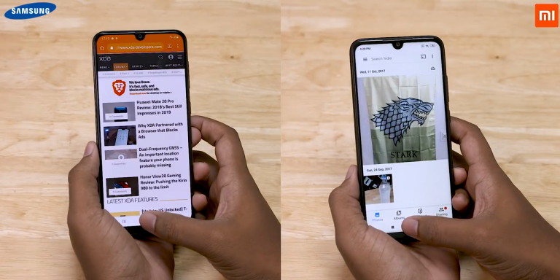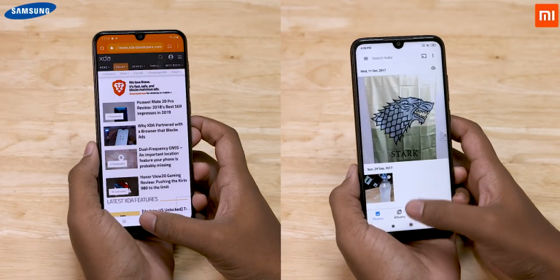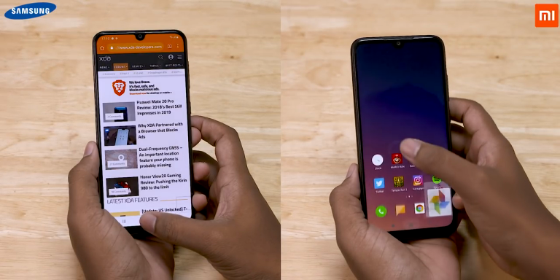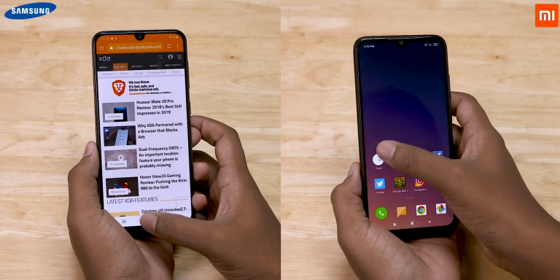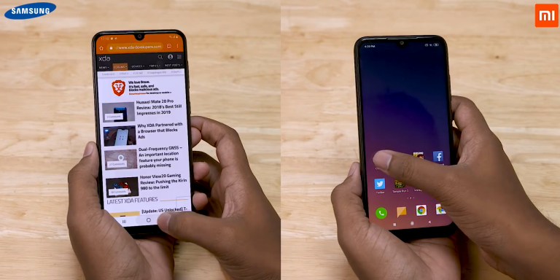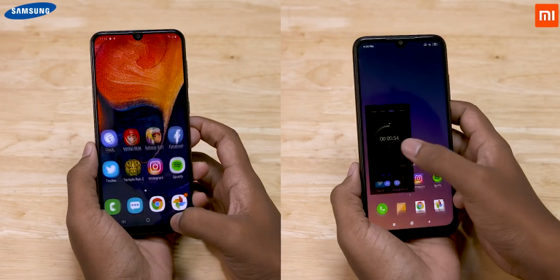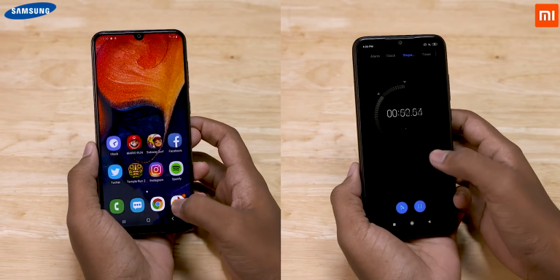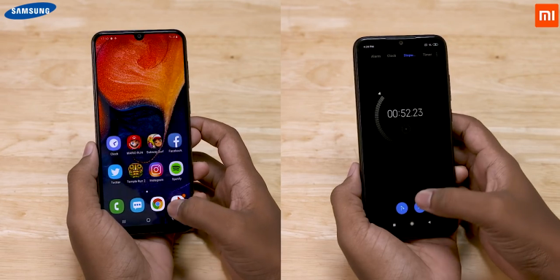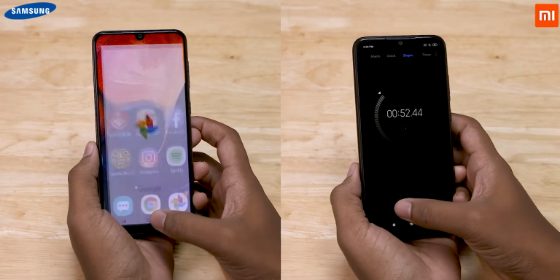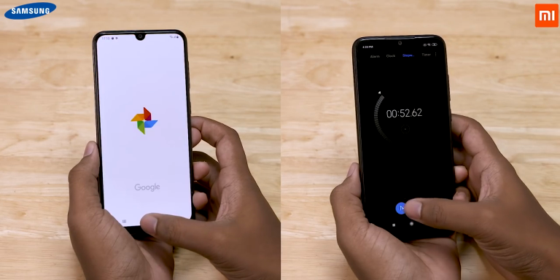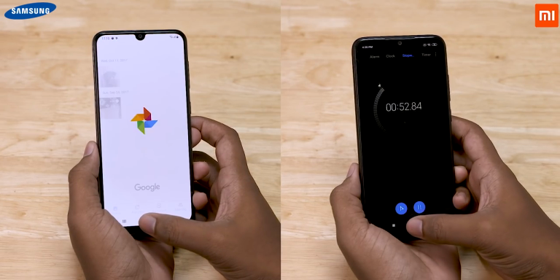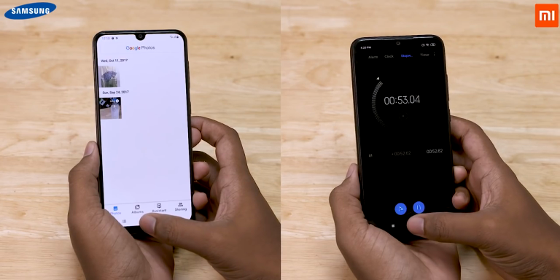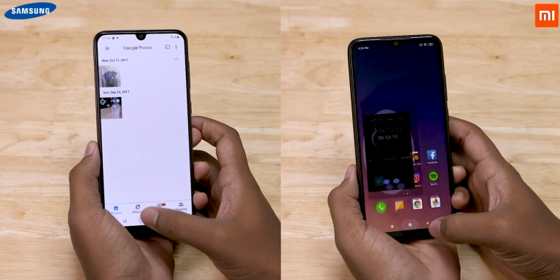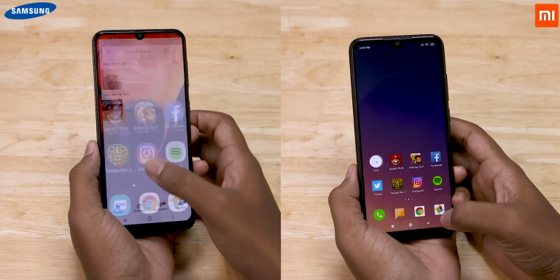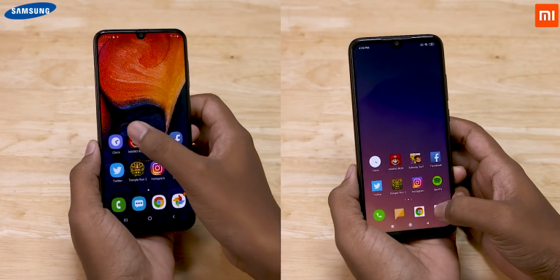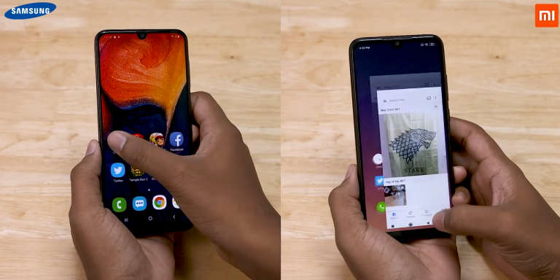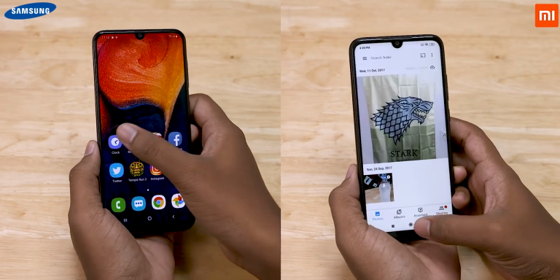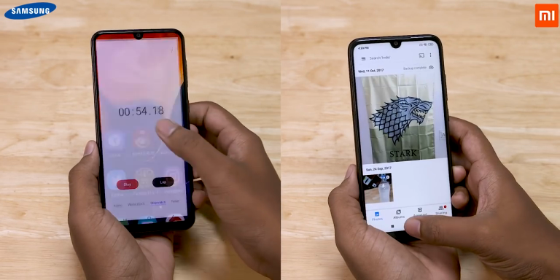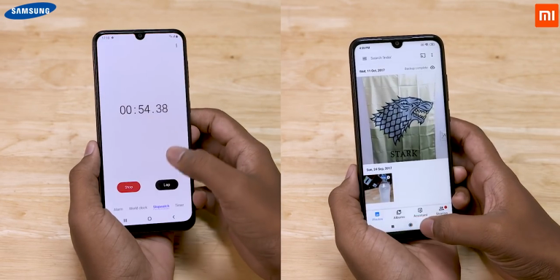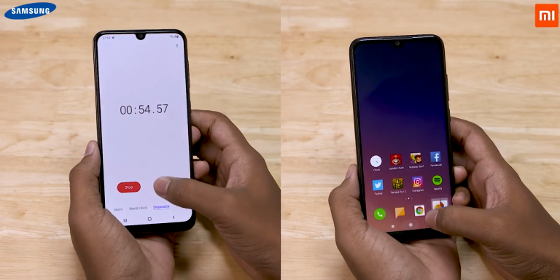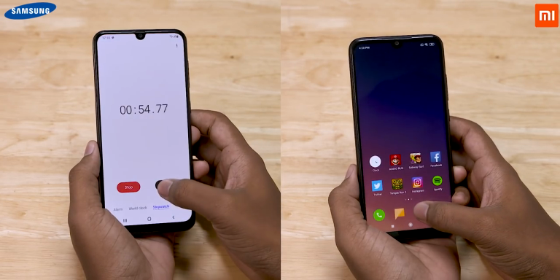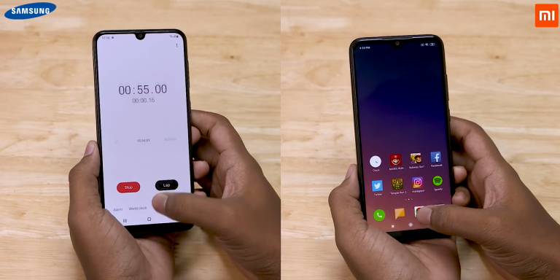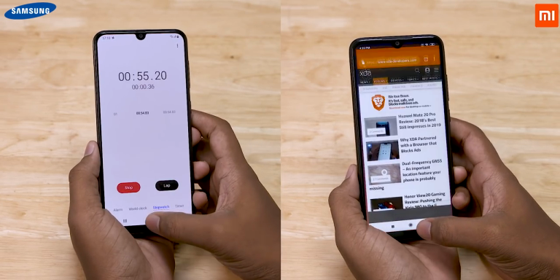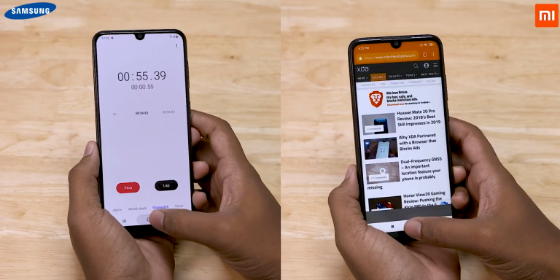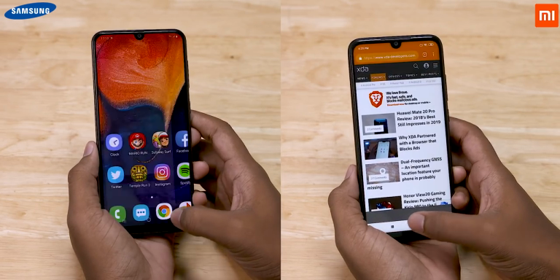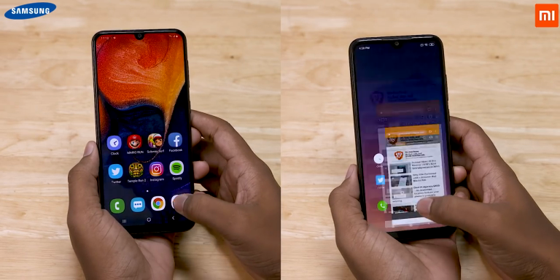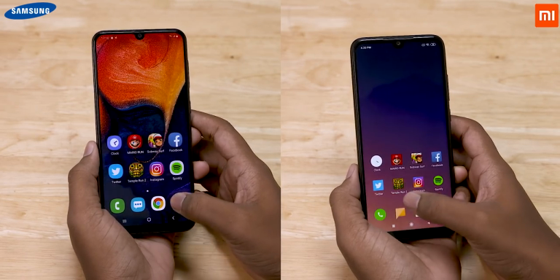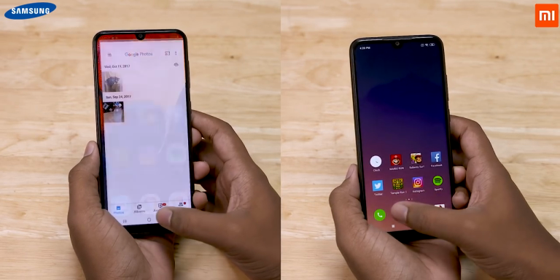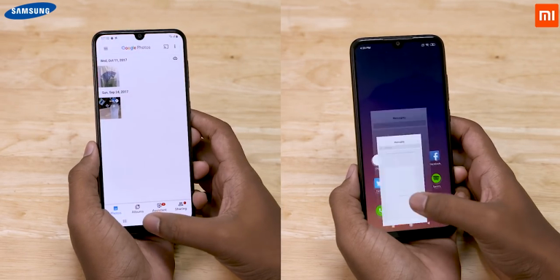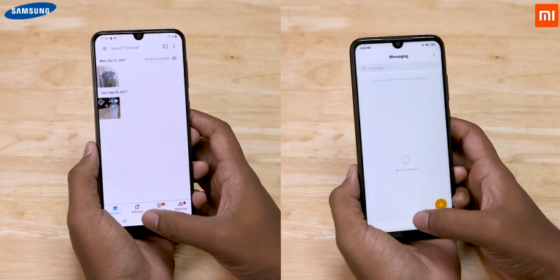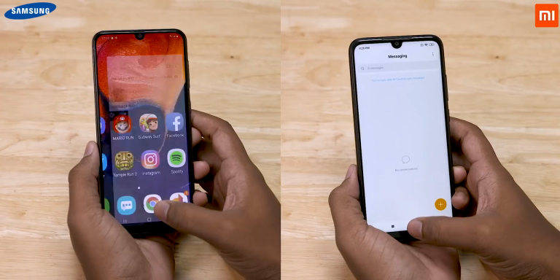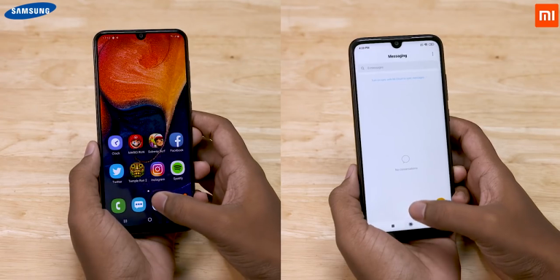The Note 7 Pro finishes the test in 53 seconds, and the Galaxy A50 takes 3 seconds more.